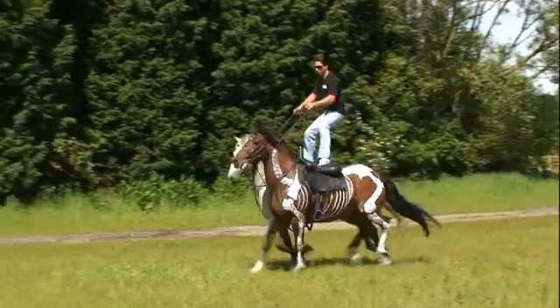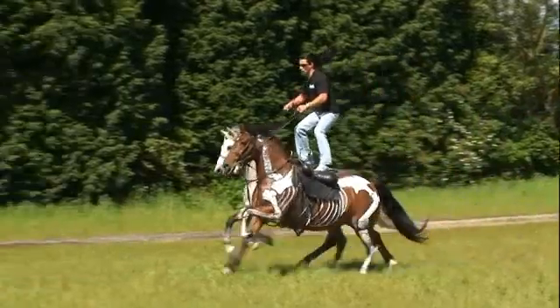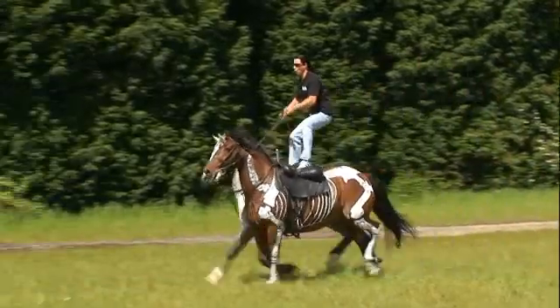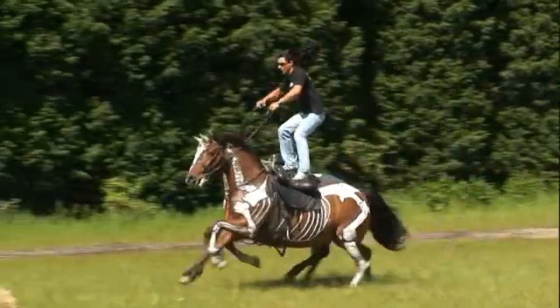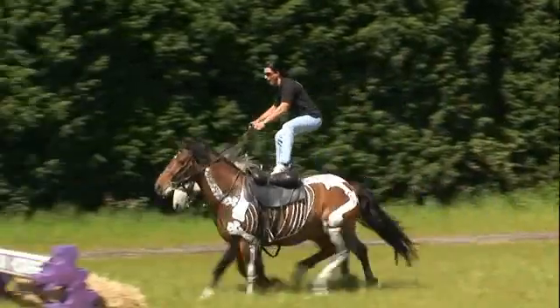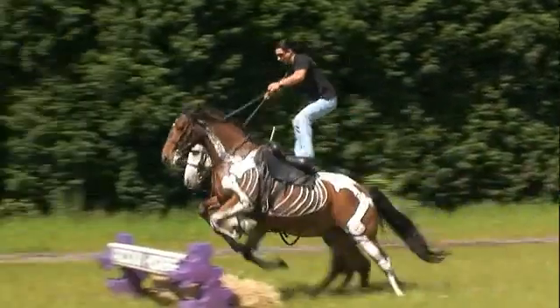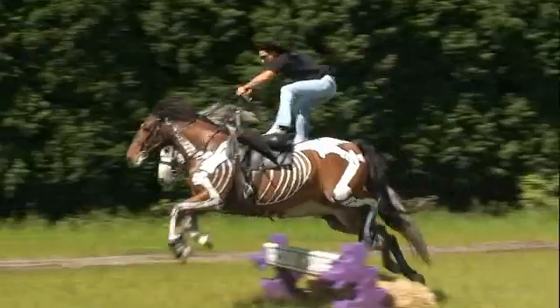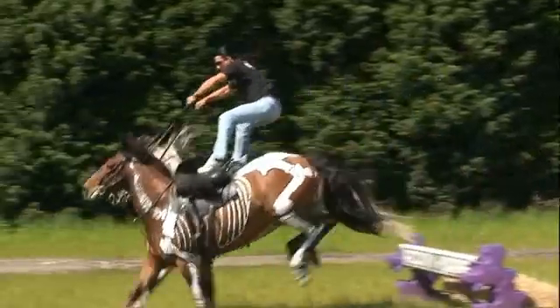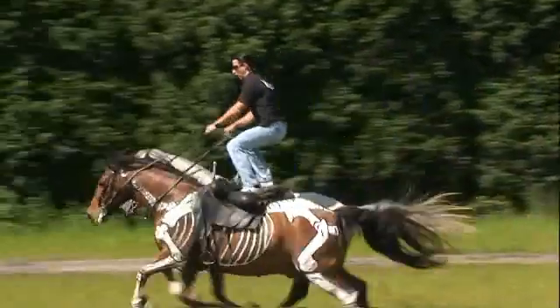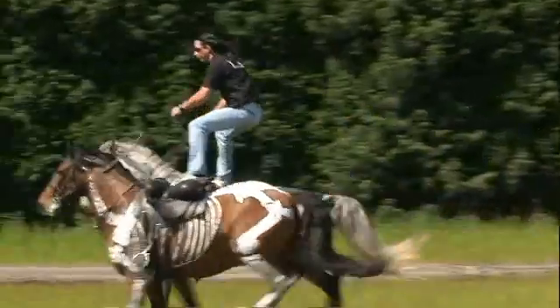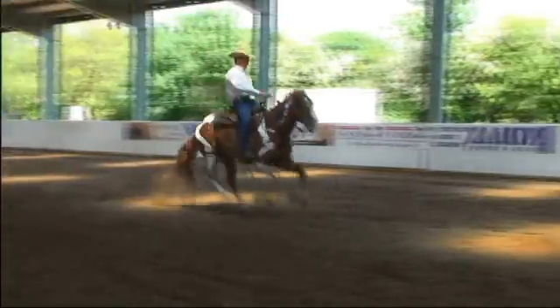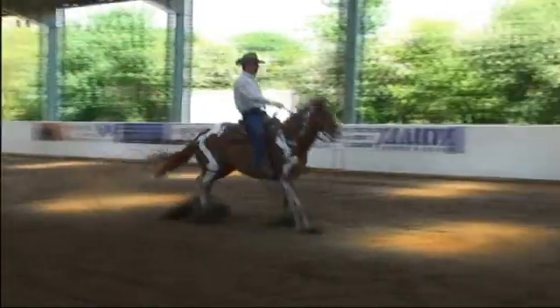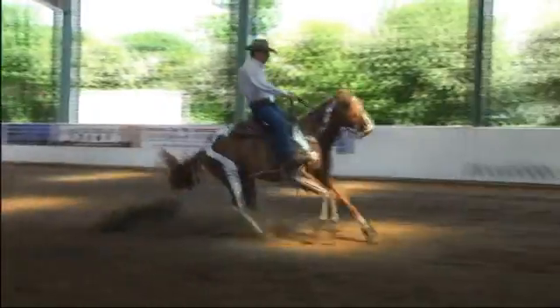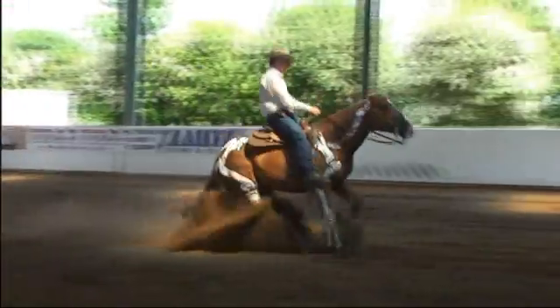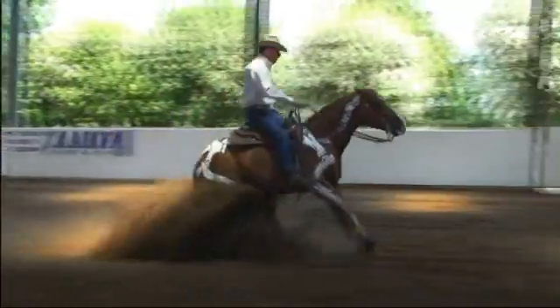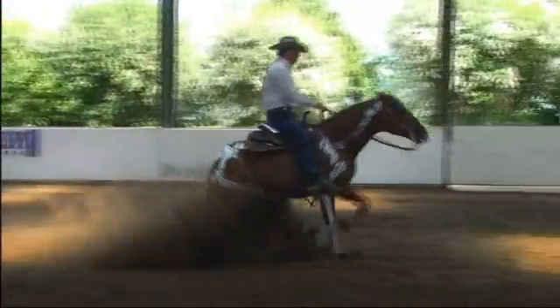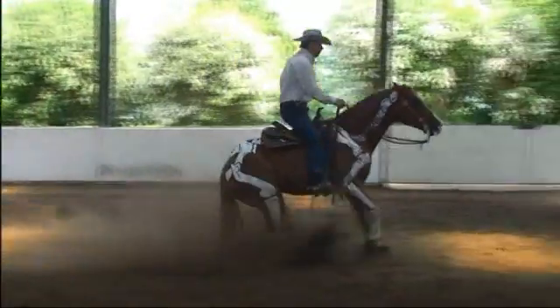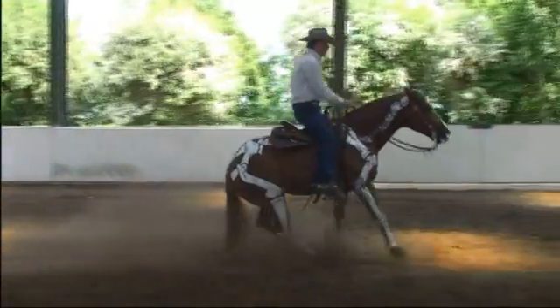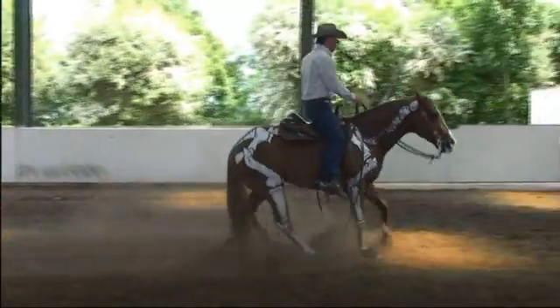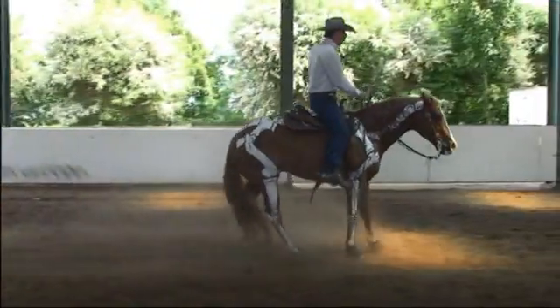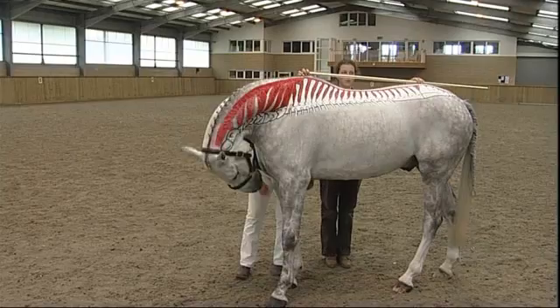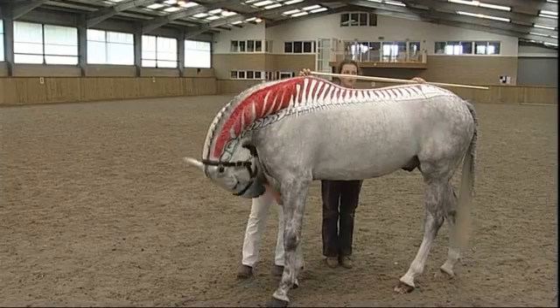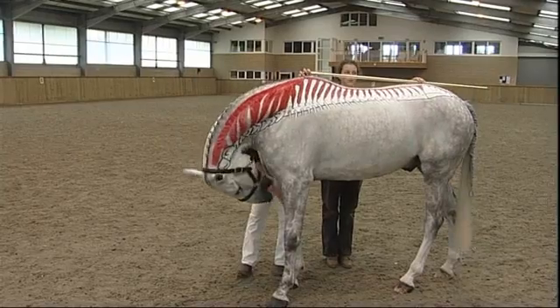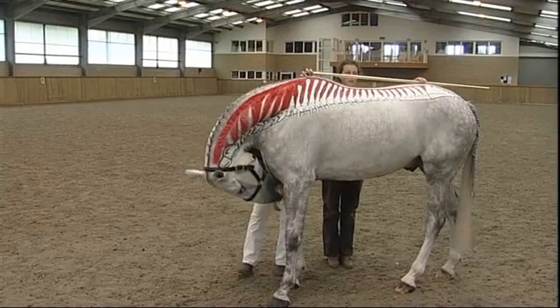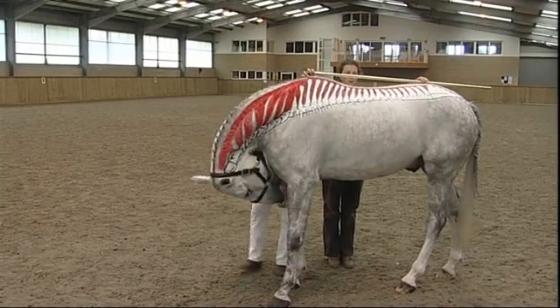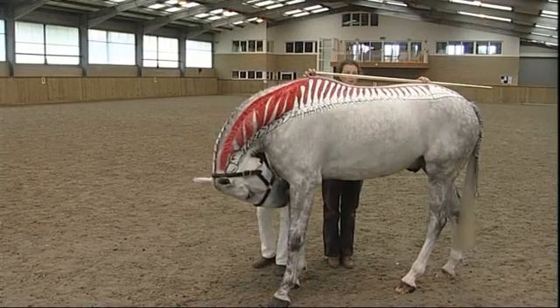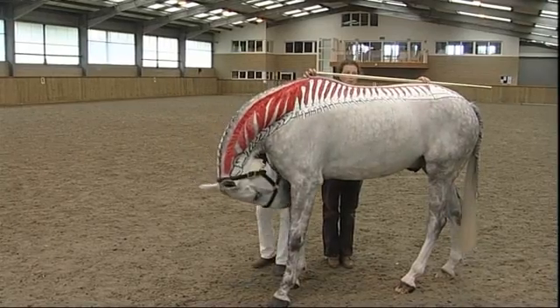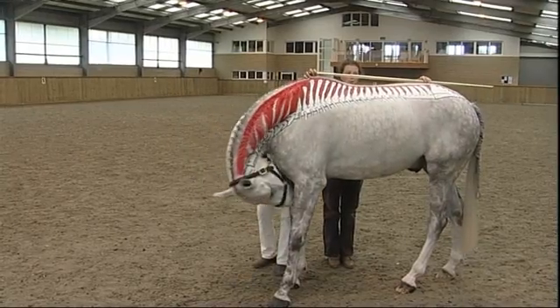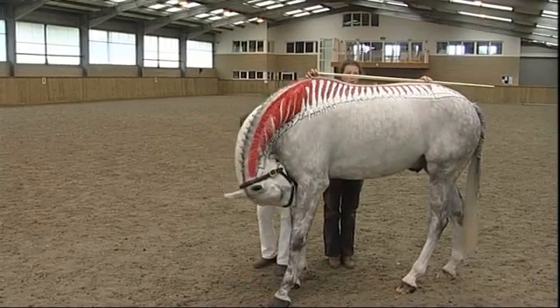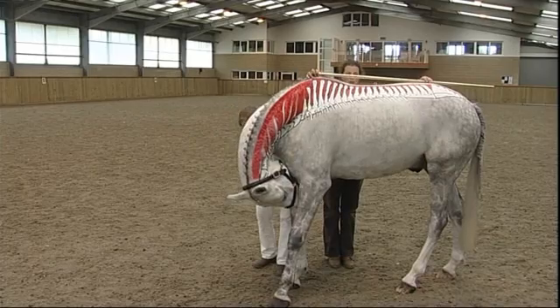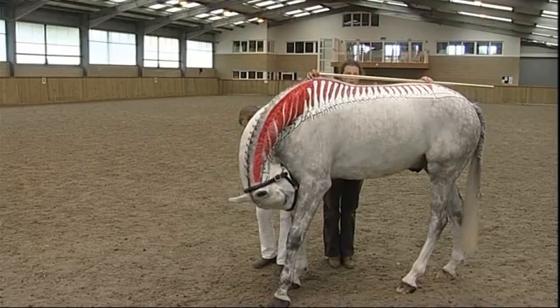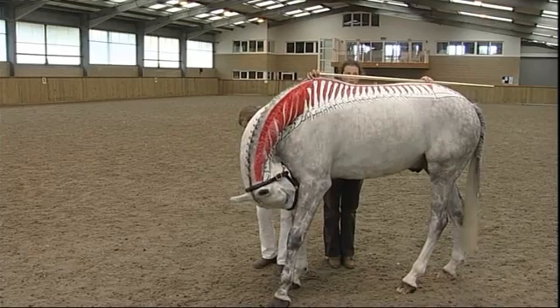With horses, we never stop learning. It's a passion. No matter how much we think we know, there's always more.